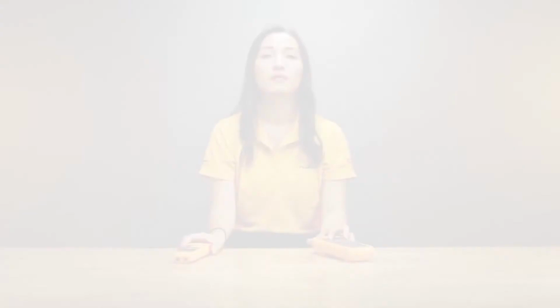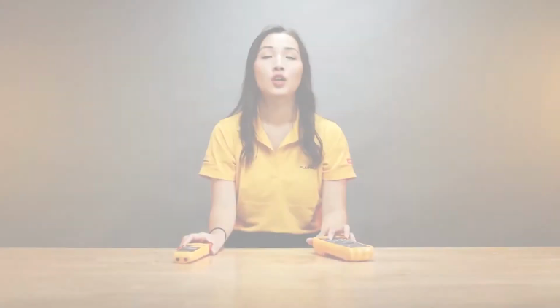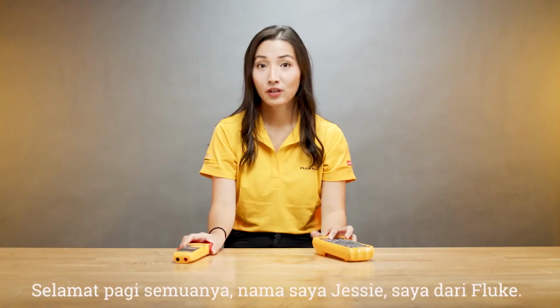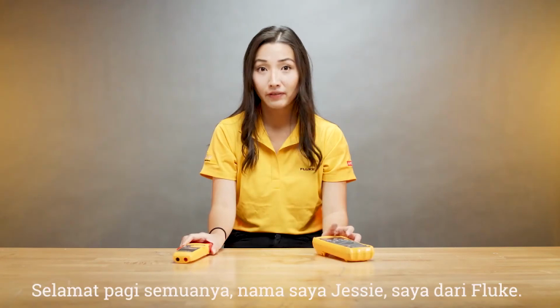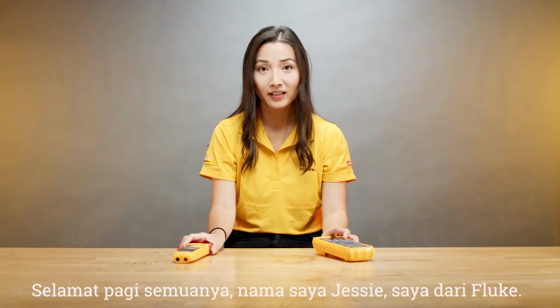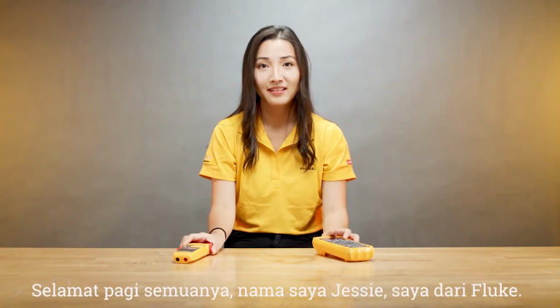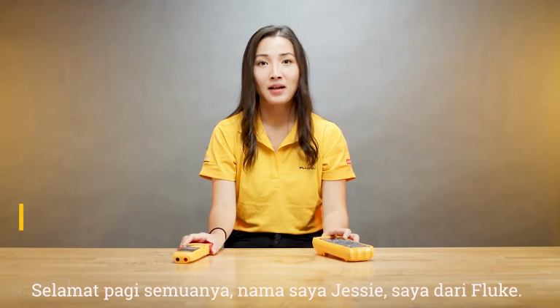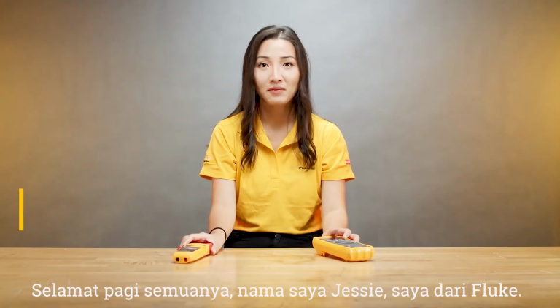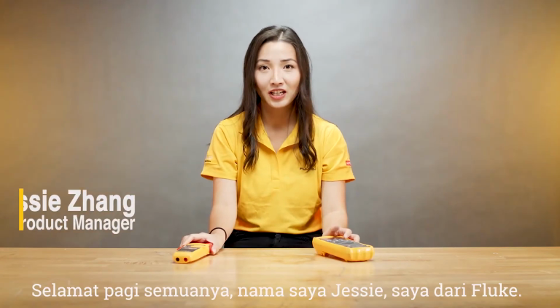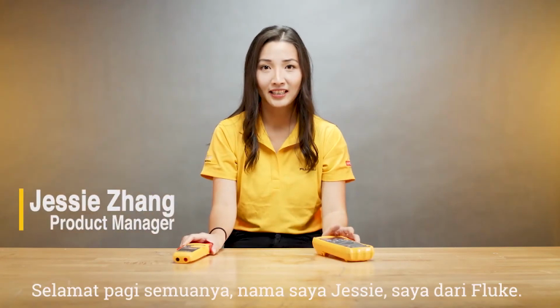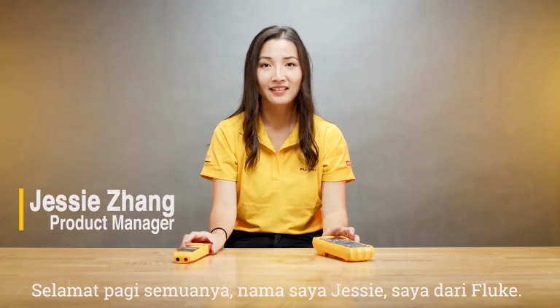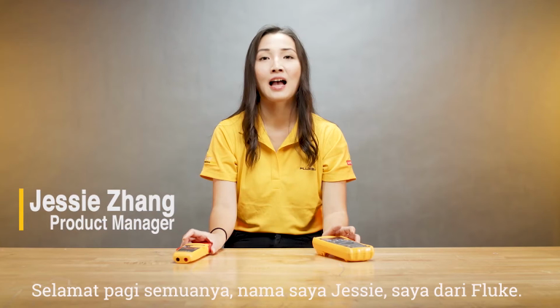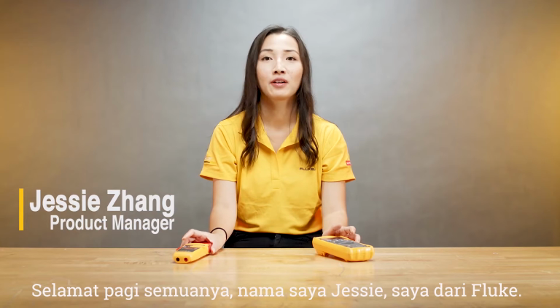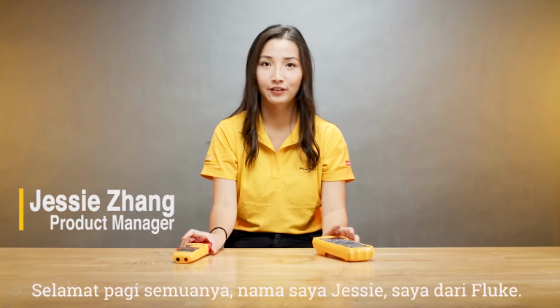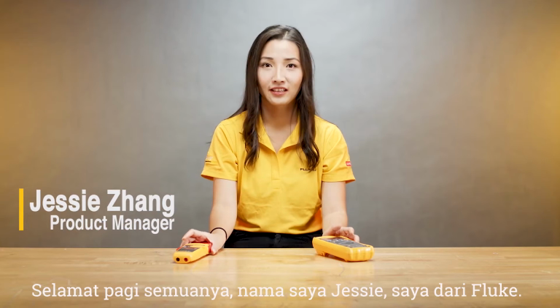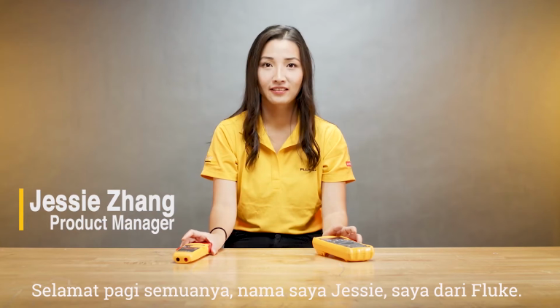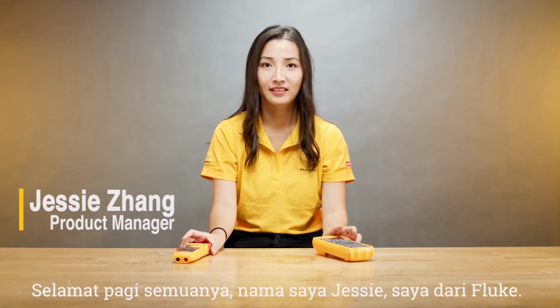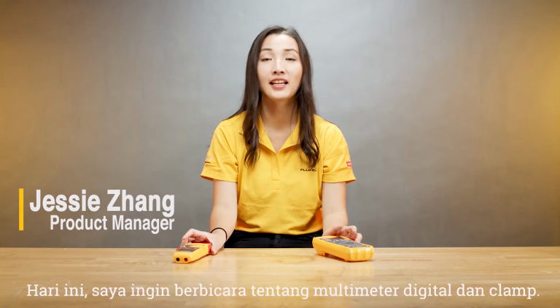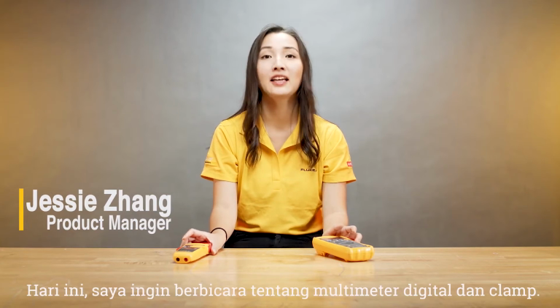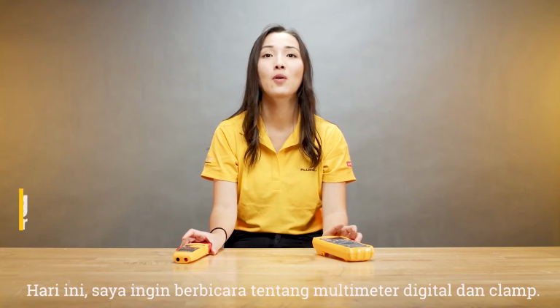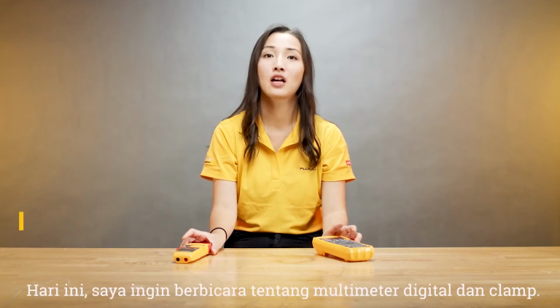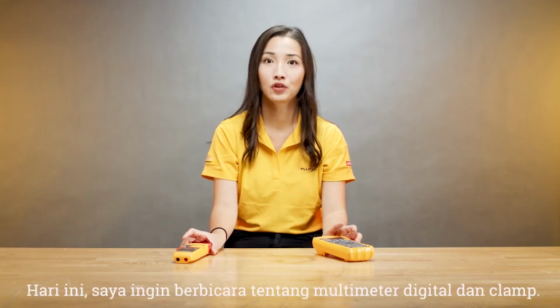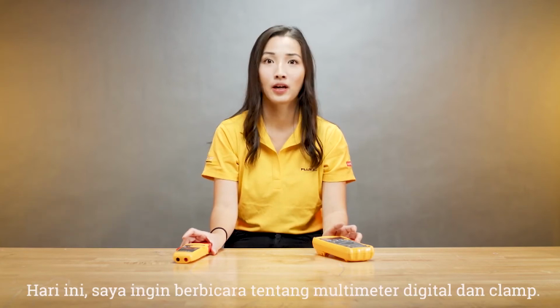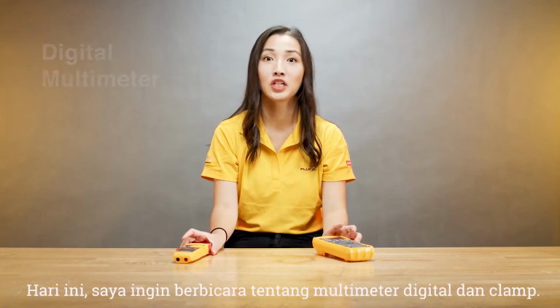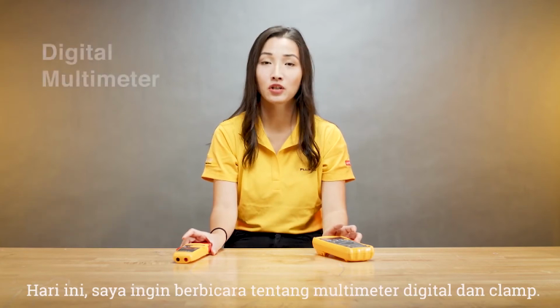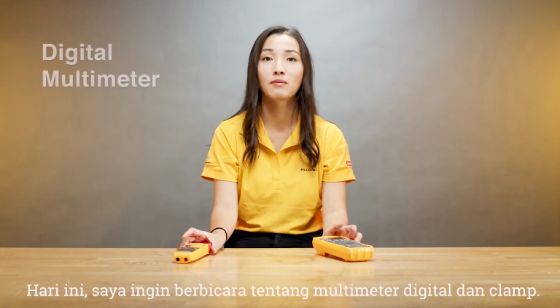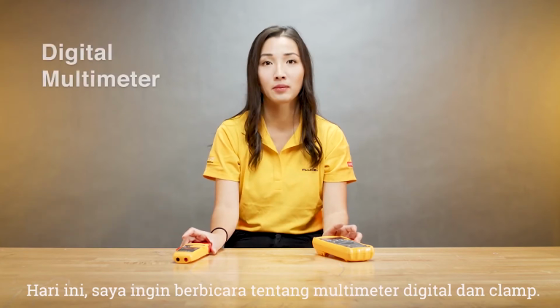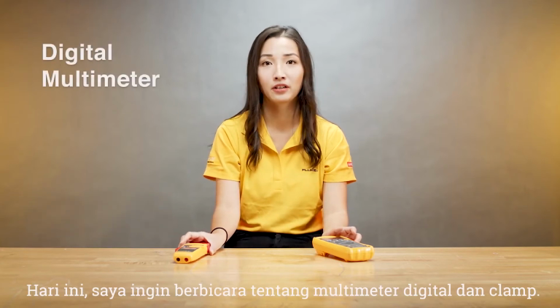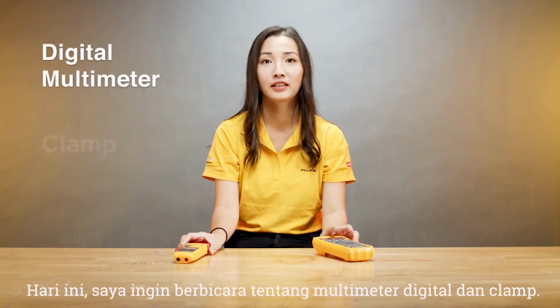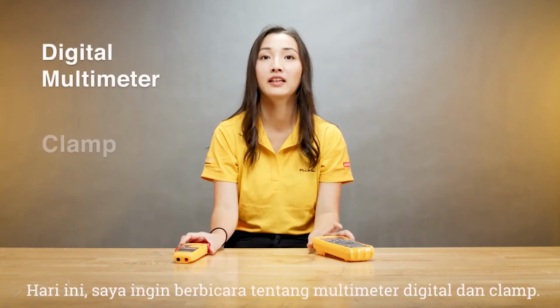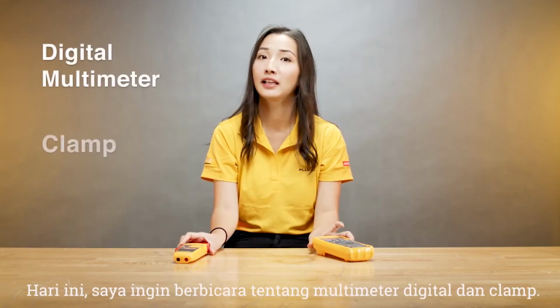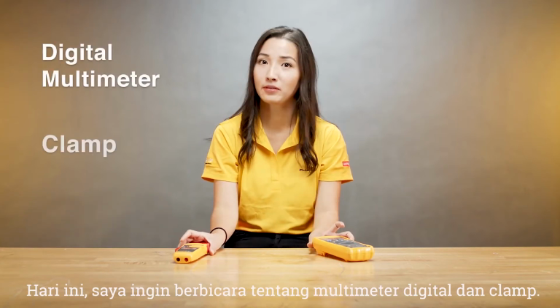Good morning everyone. My name is Jessie. I'm from Fluke. Today I want to talk to you about digital multimeters and clamps.